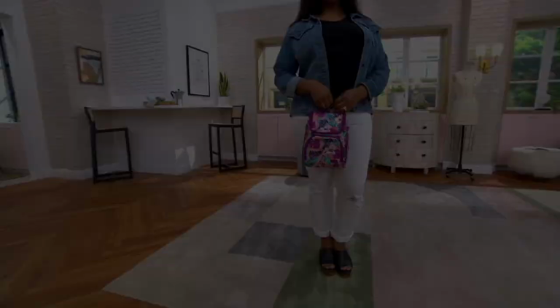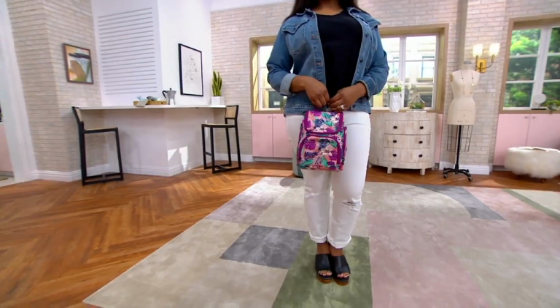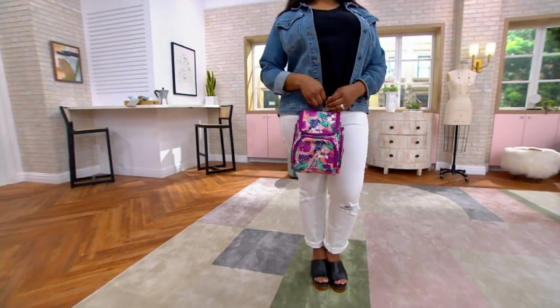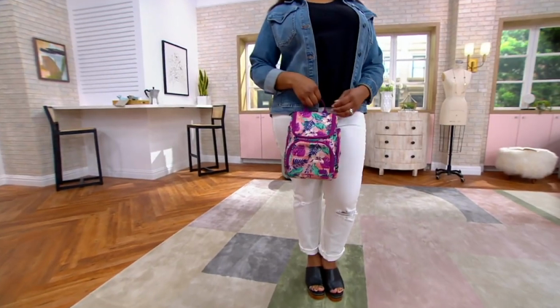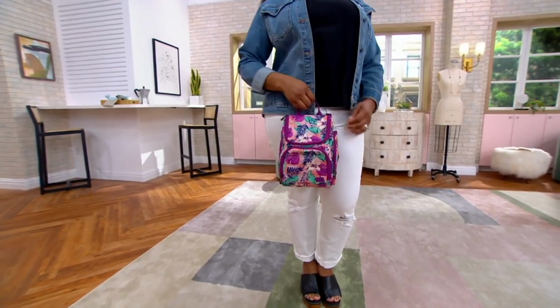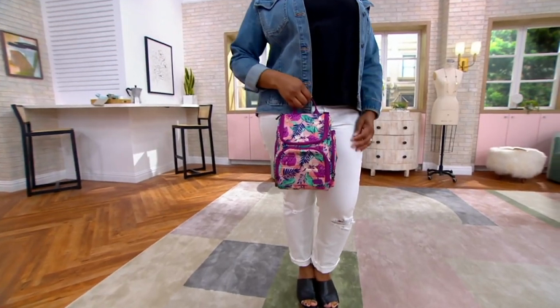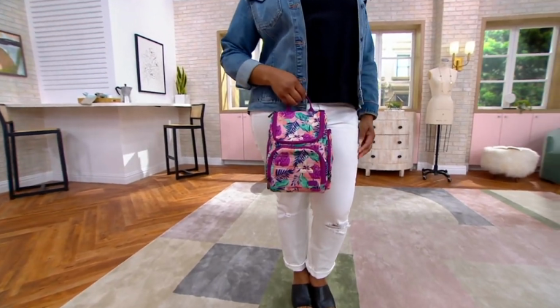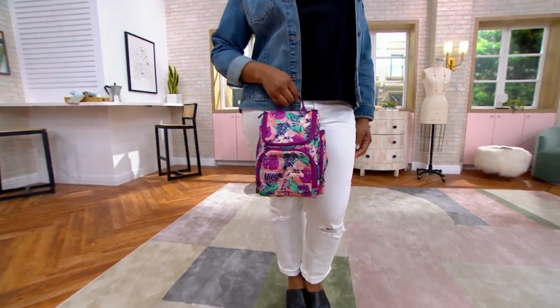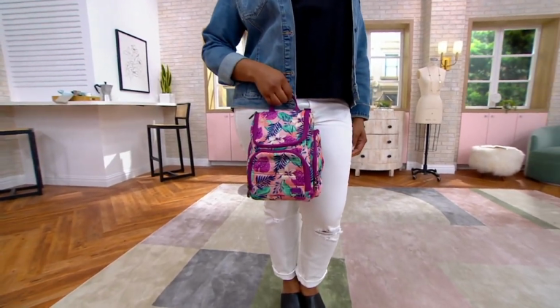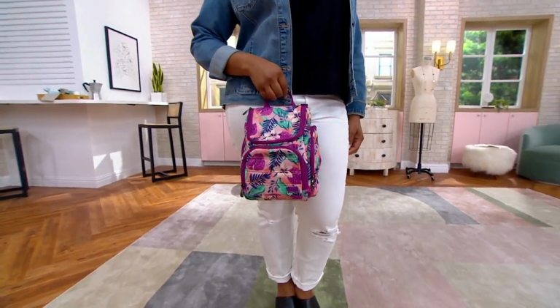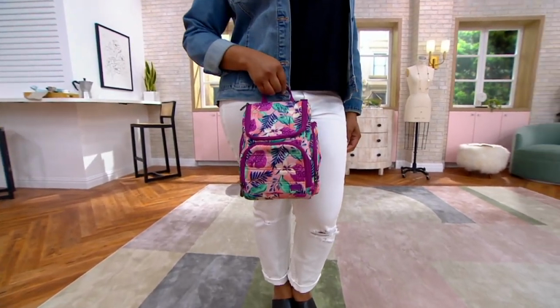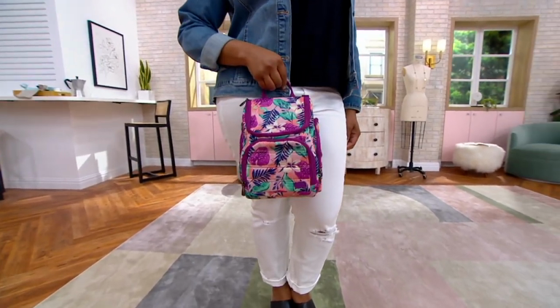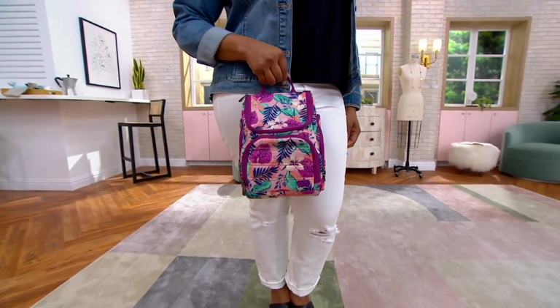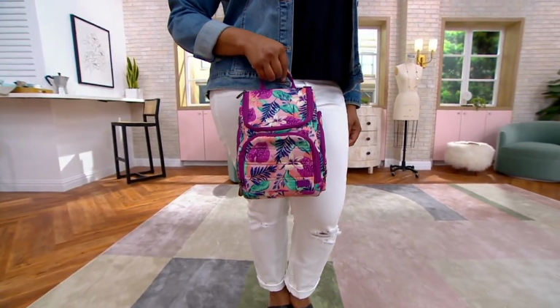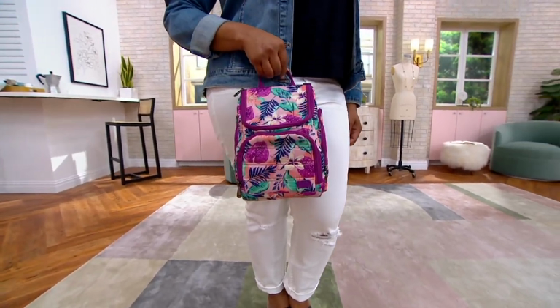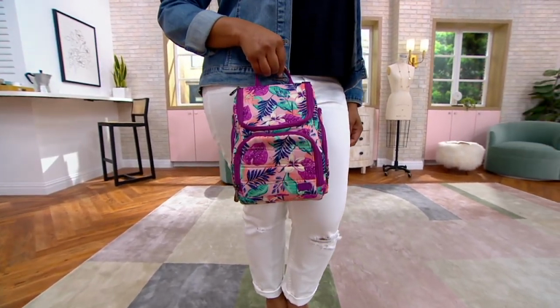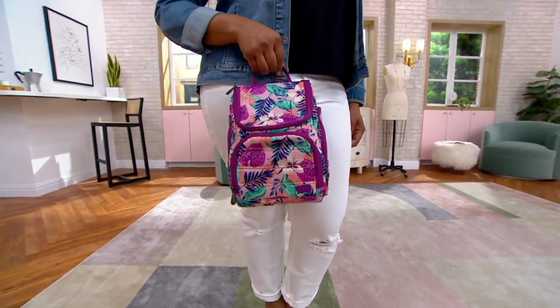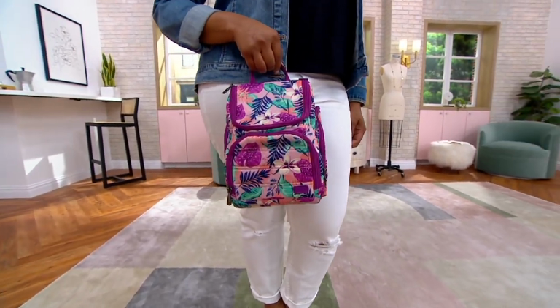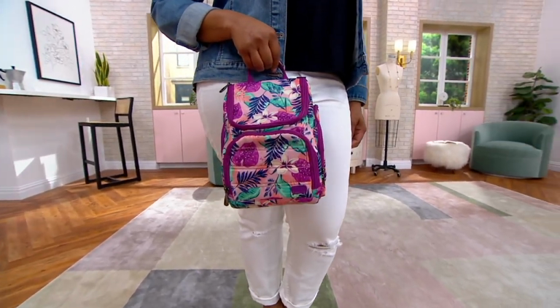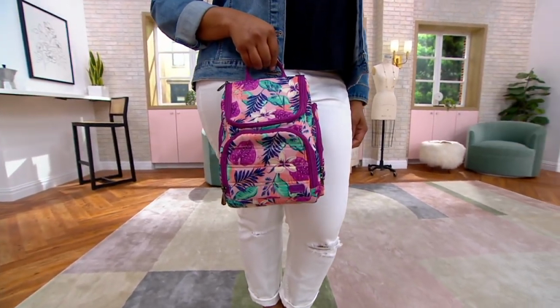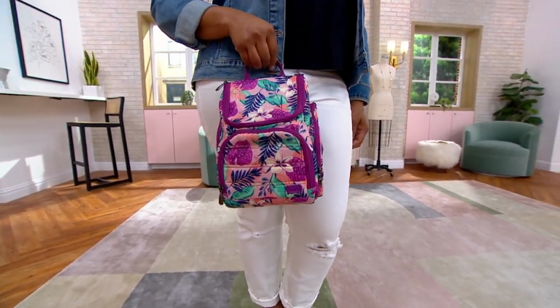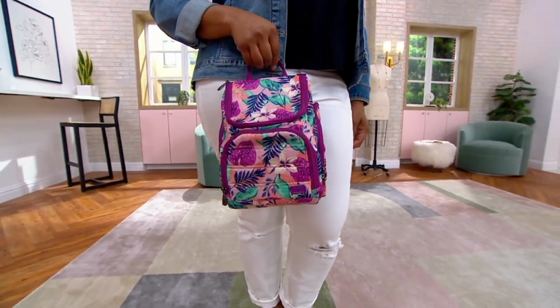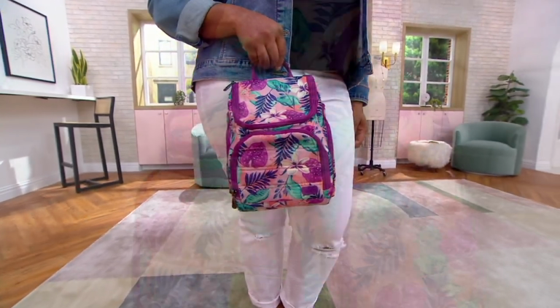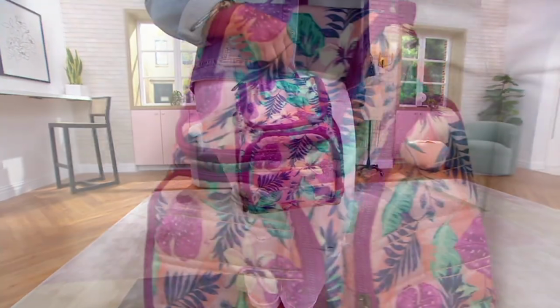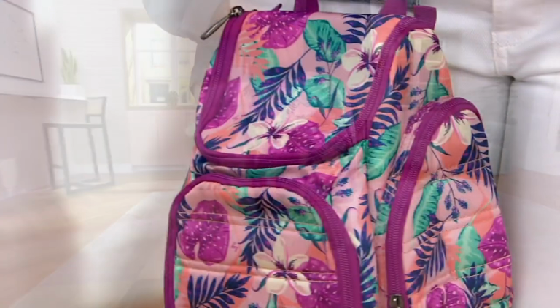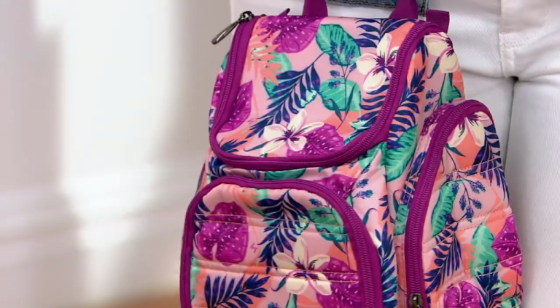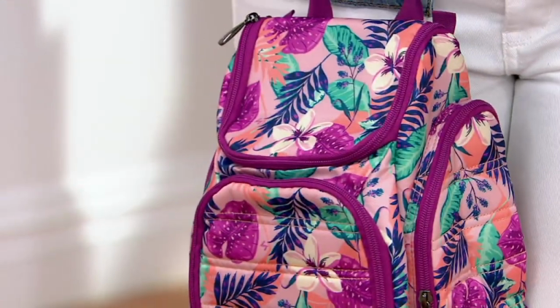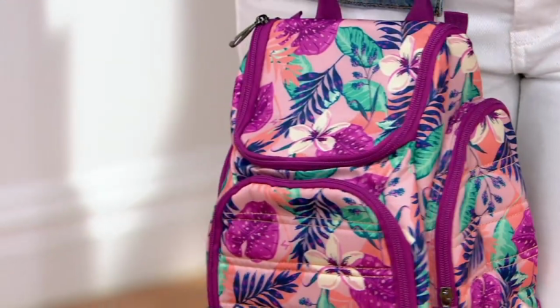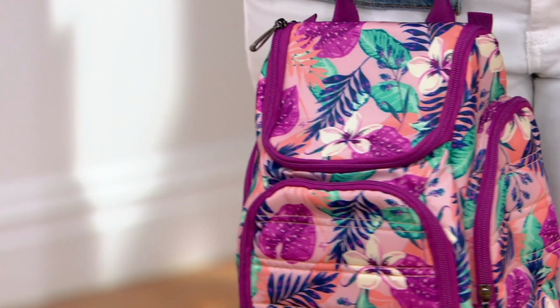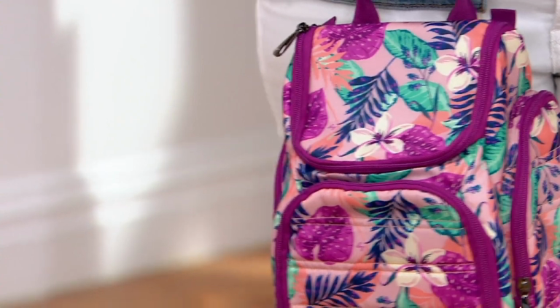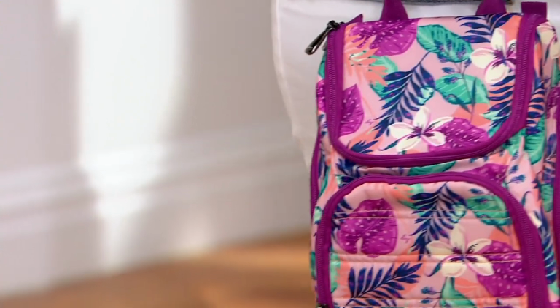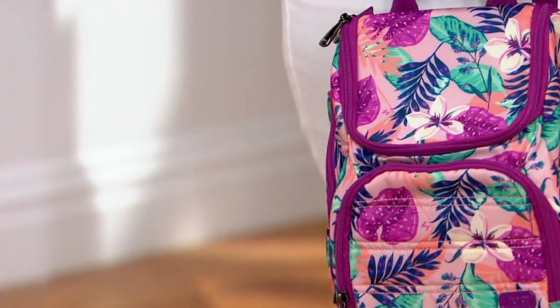It's the Orchid Bag. I love when I see people with Lugs — you're in the know.